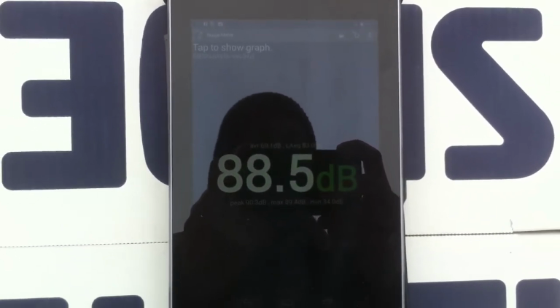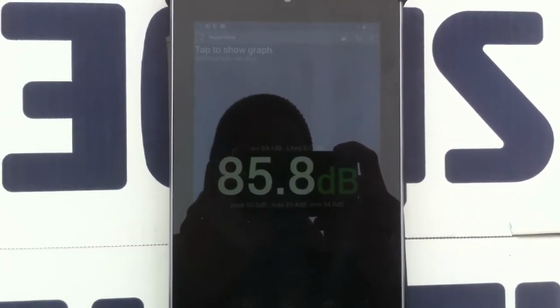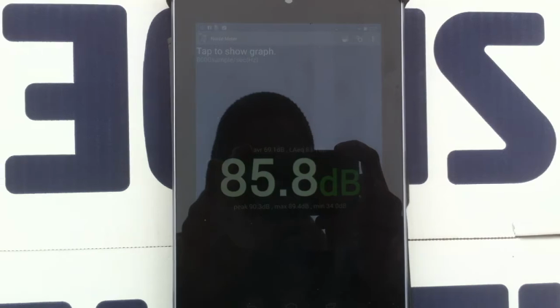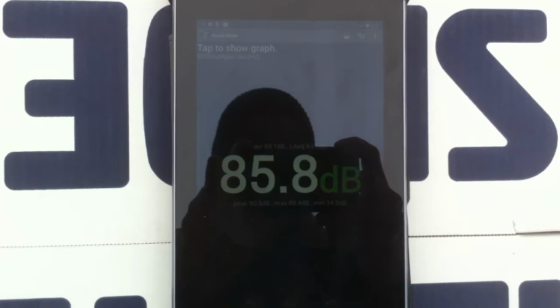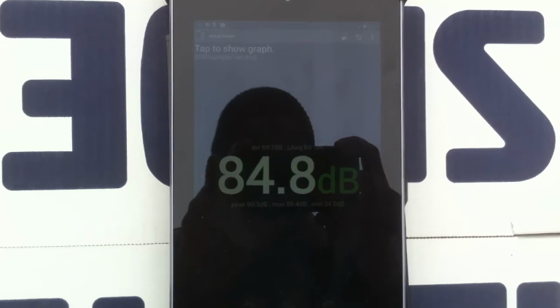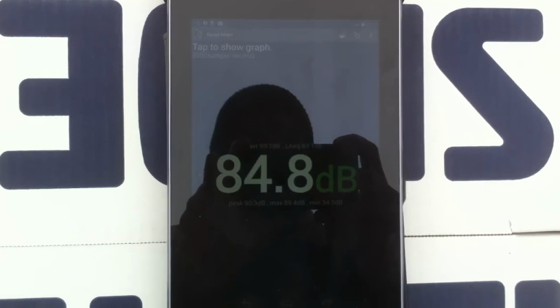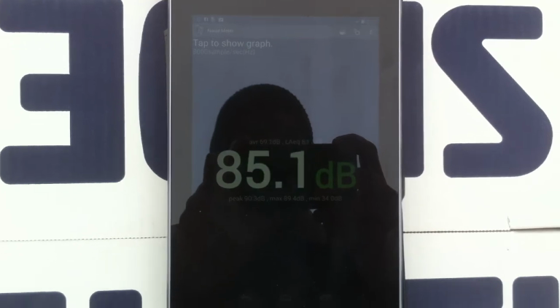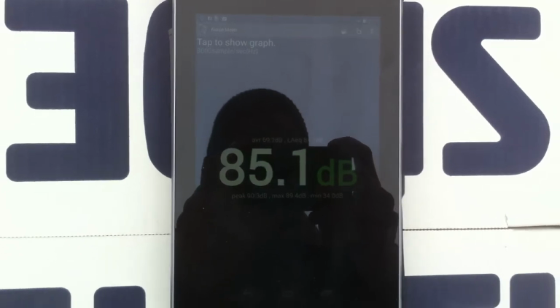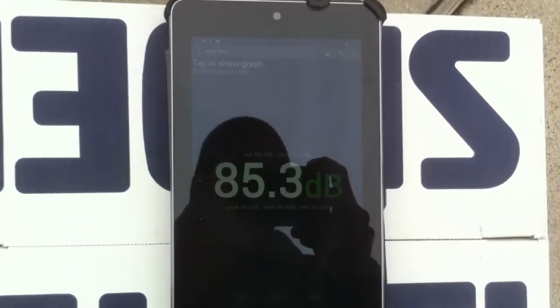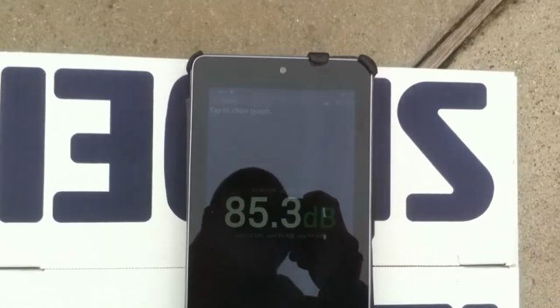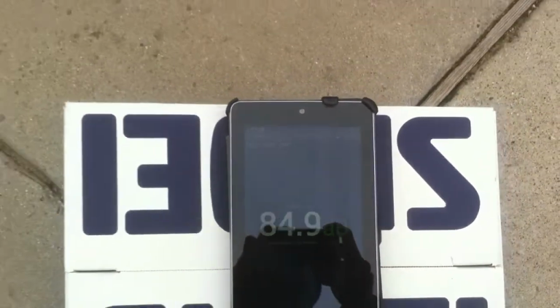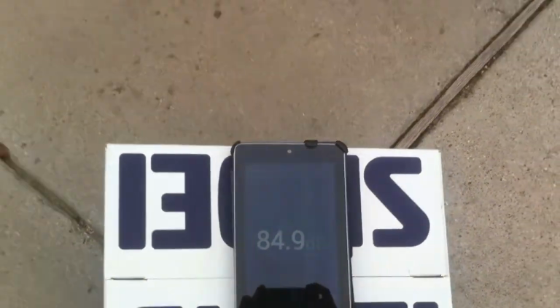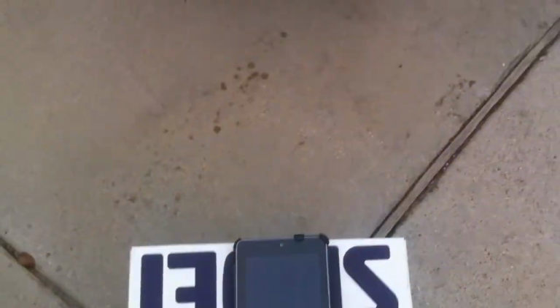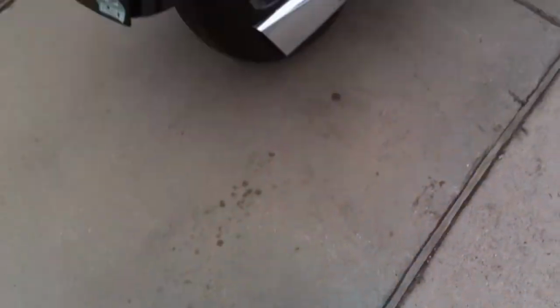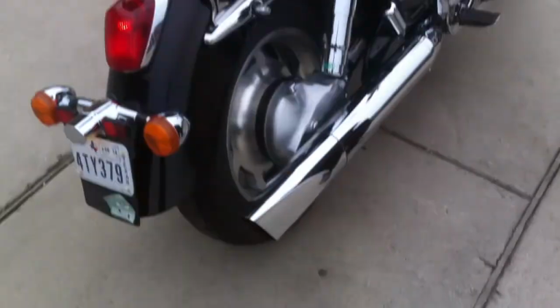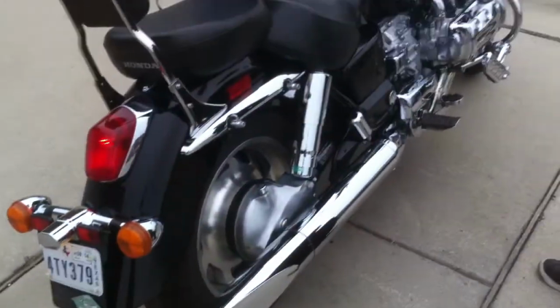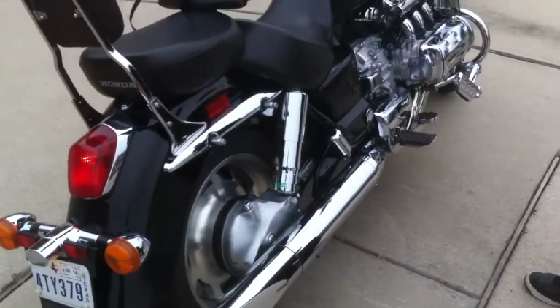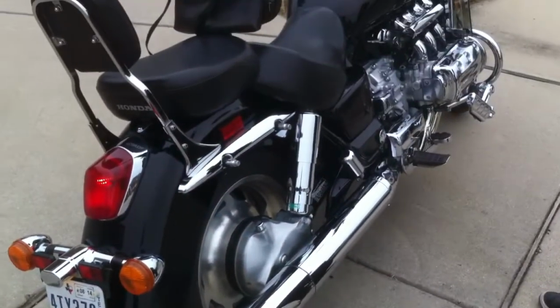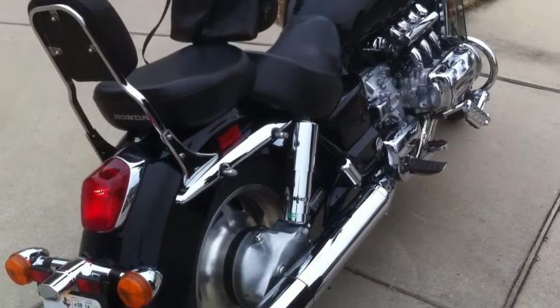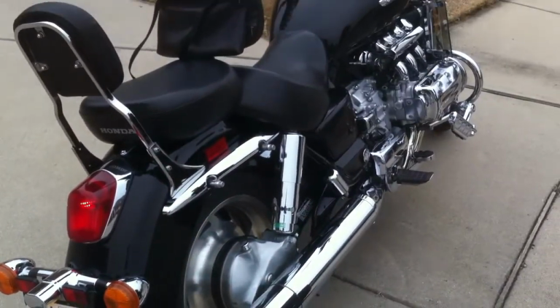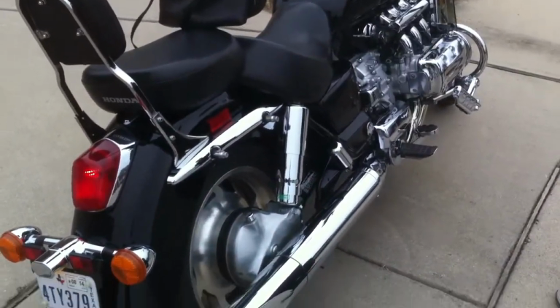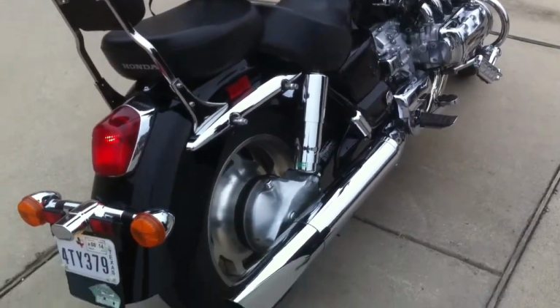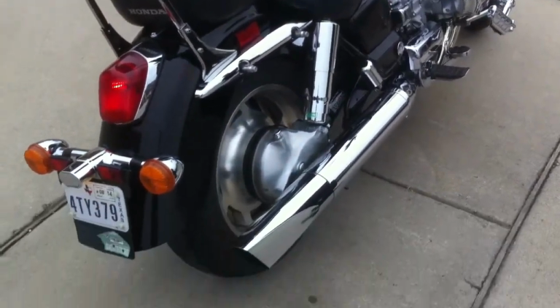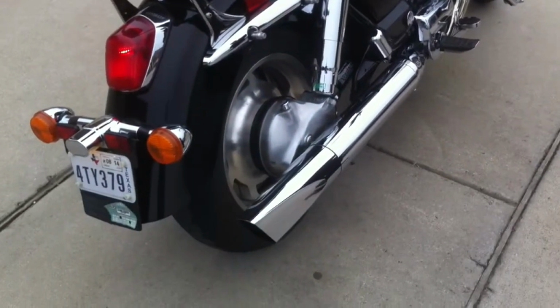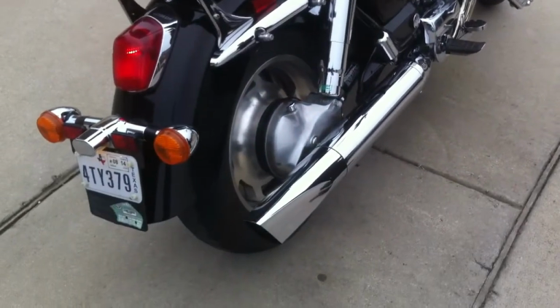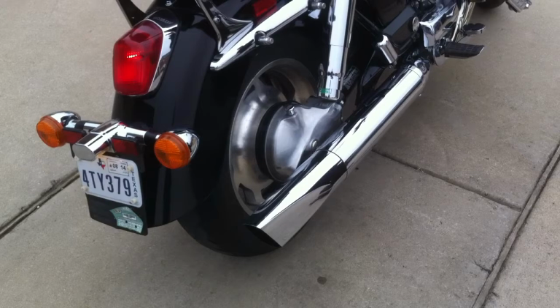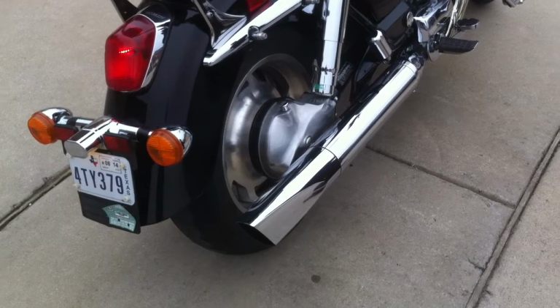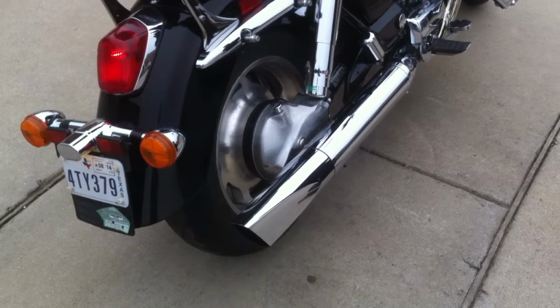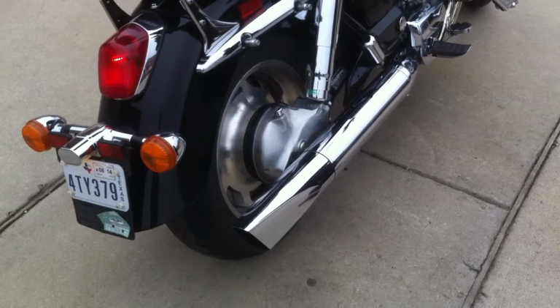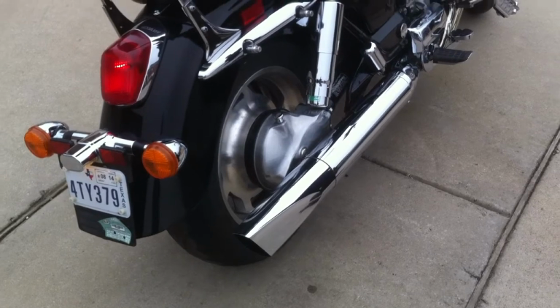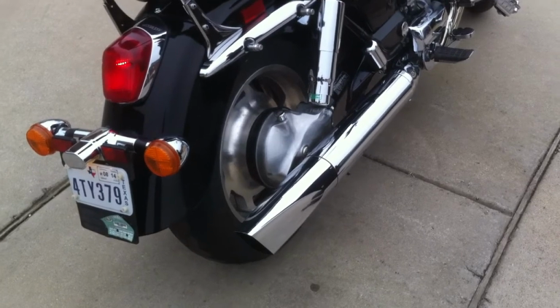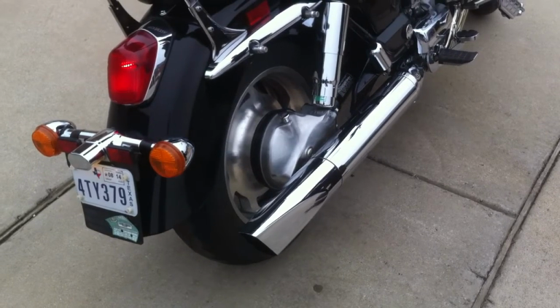At 2,000 RPMs it reads 89 dB. Go ahead and put it down.